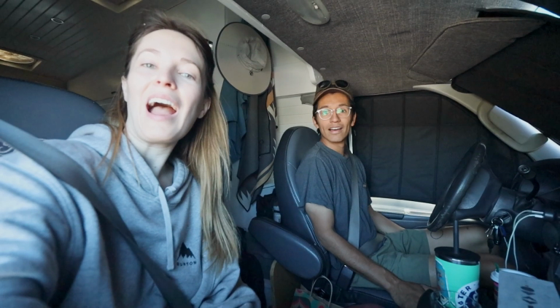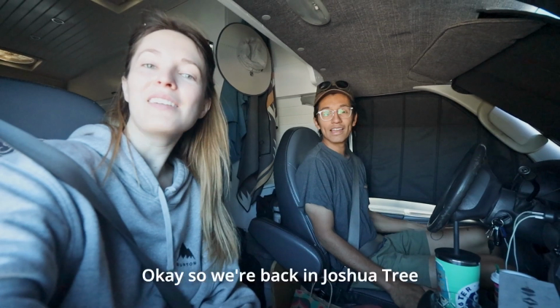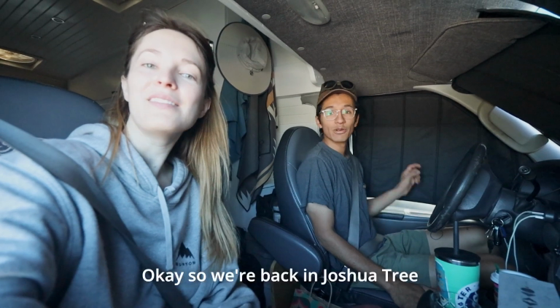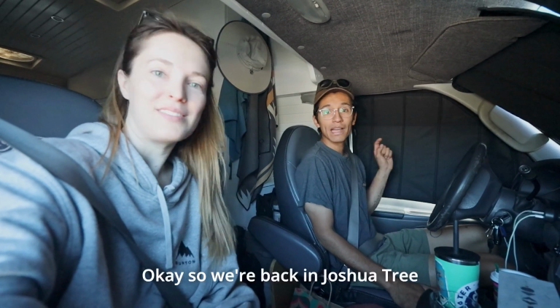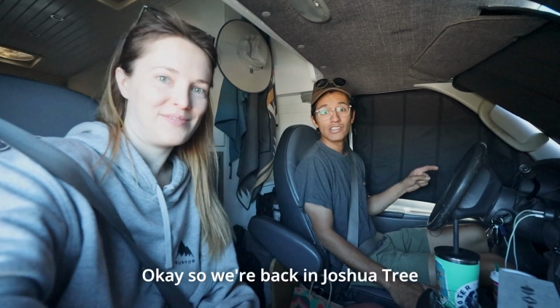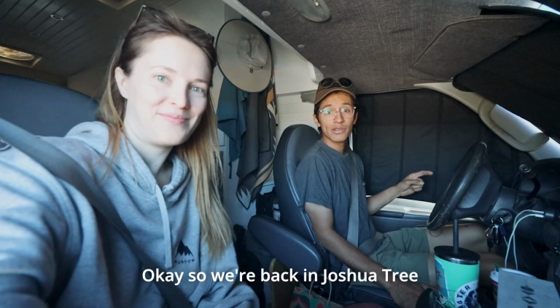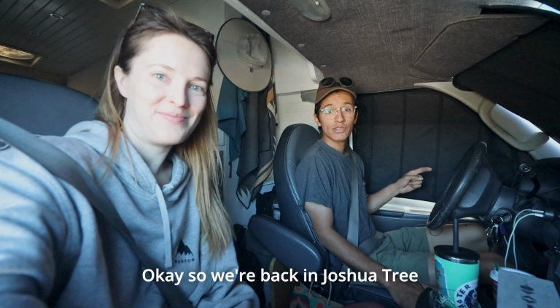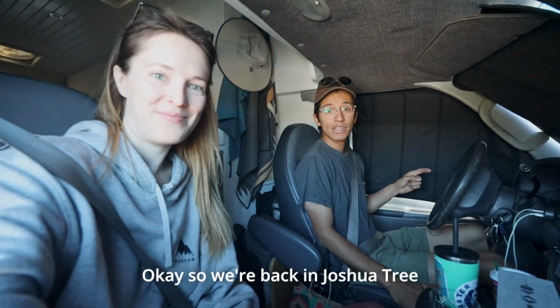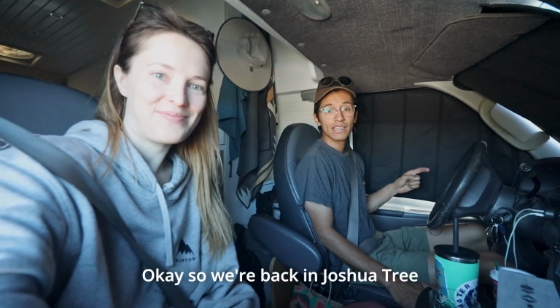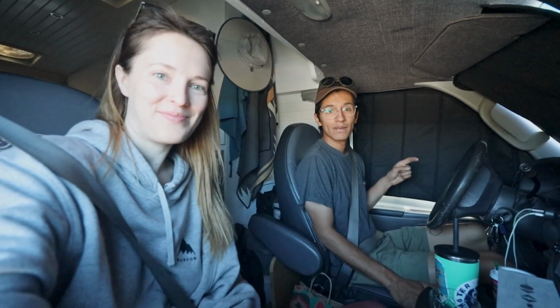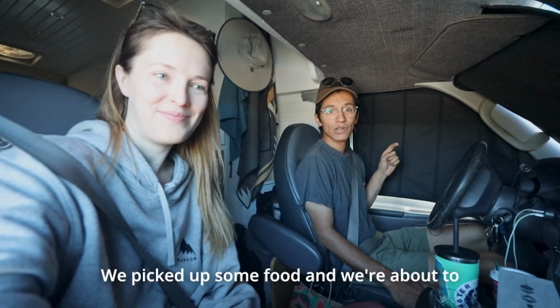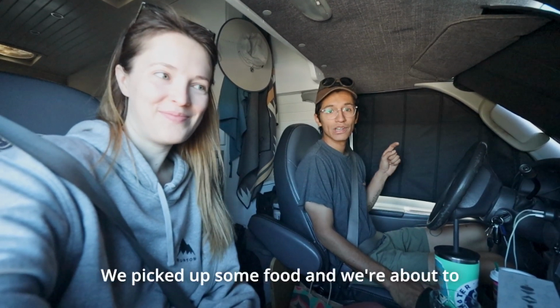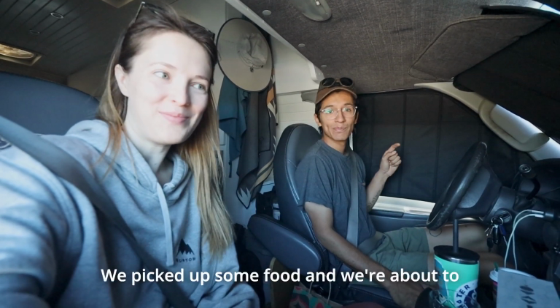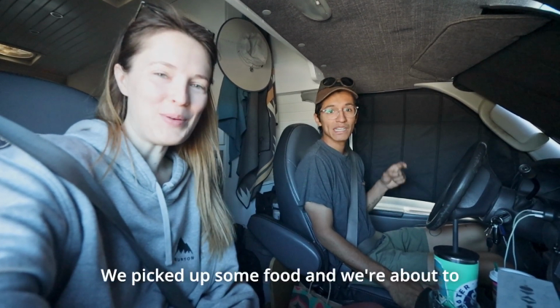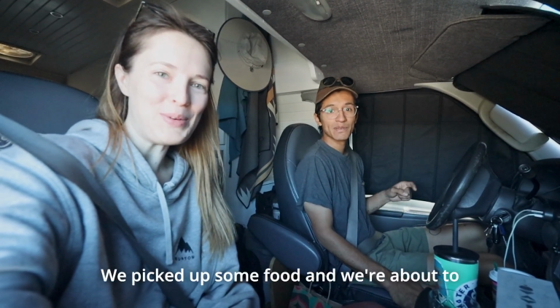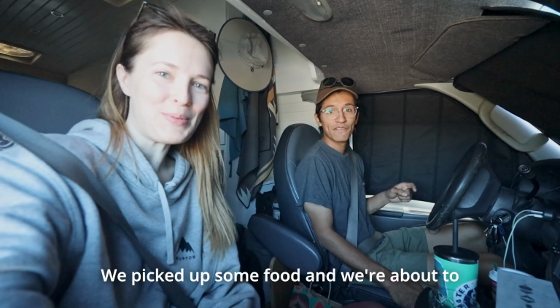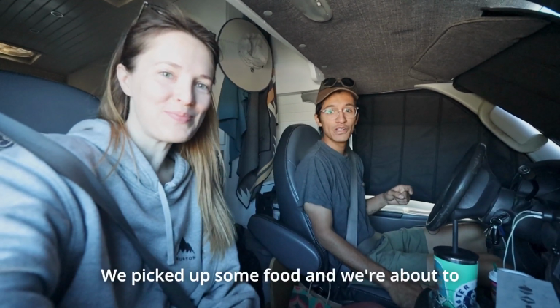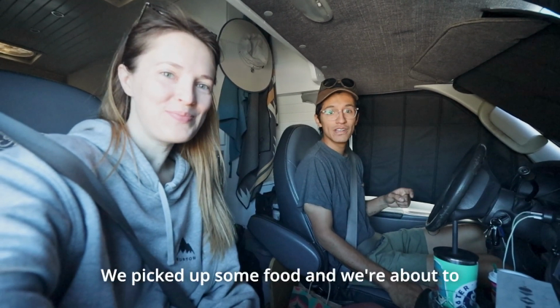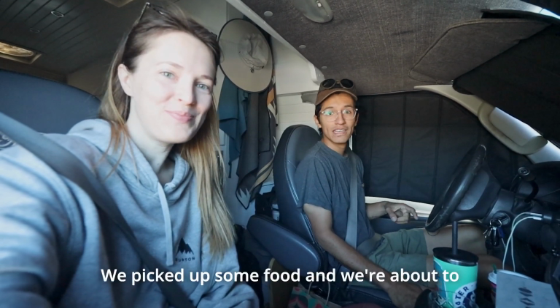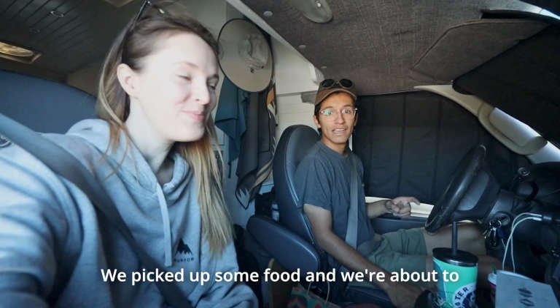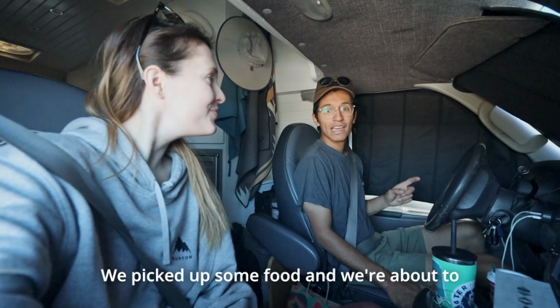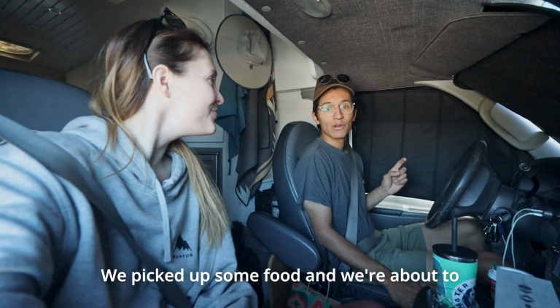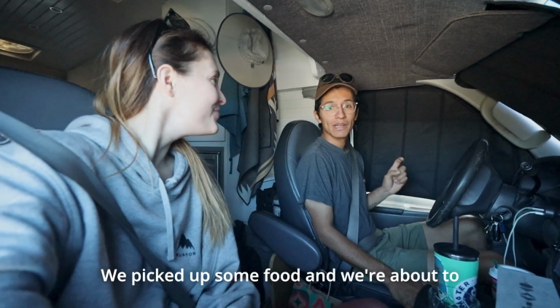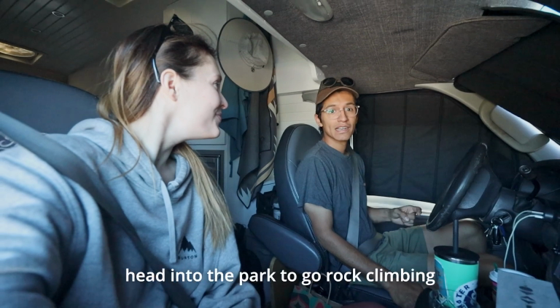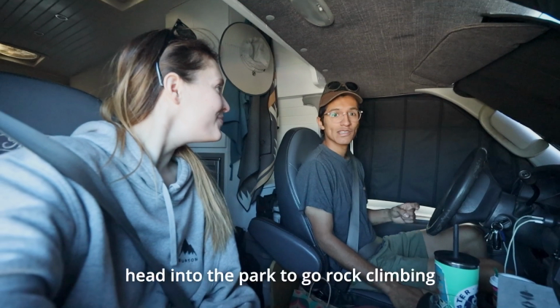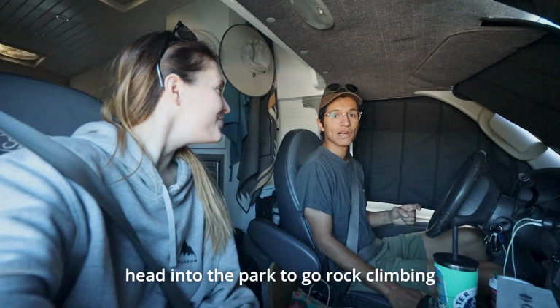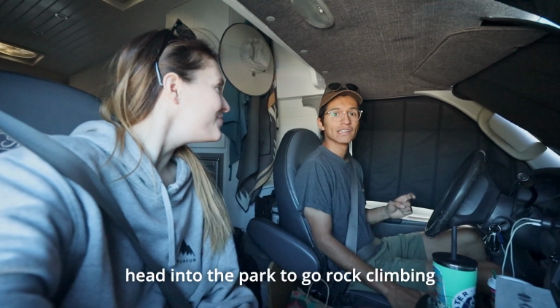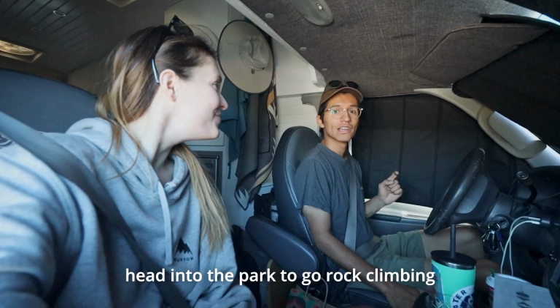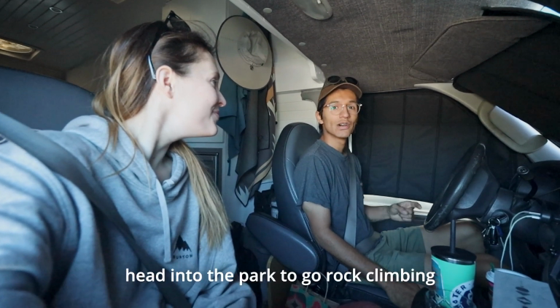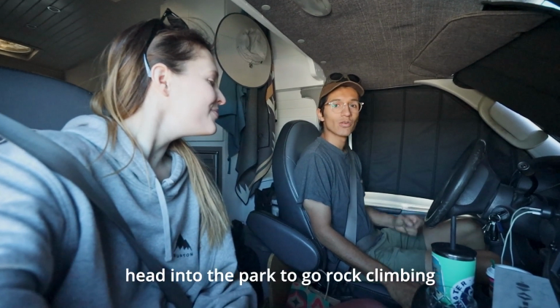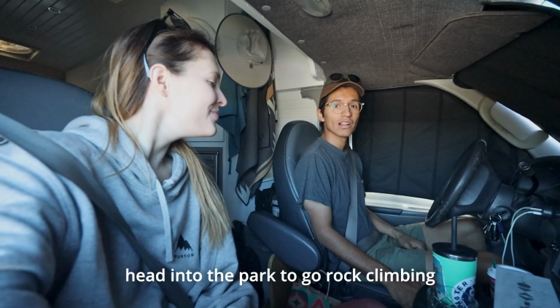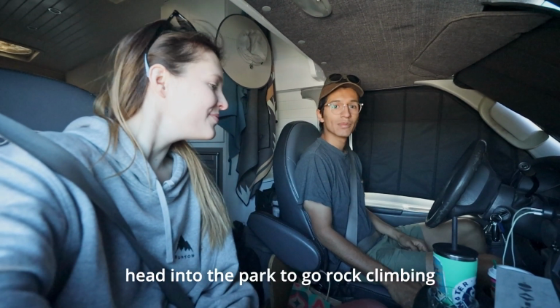We're back in Joshua Tree. We picked up some food and we're about to head into the park to go rock climbing.